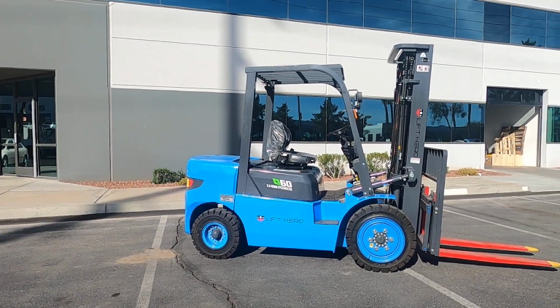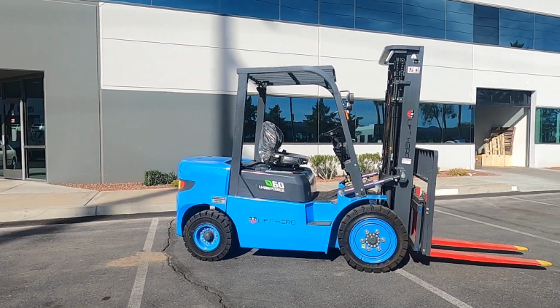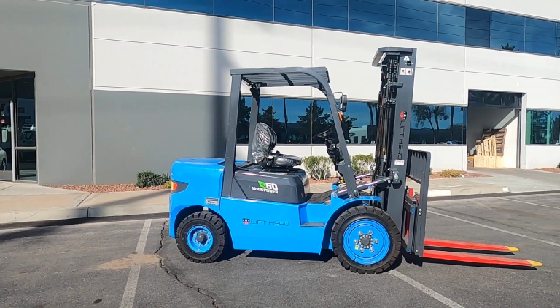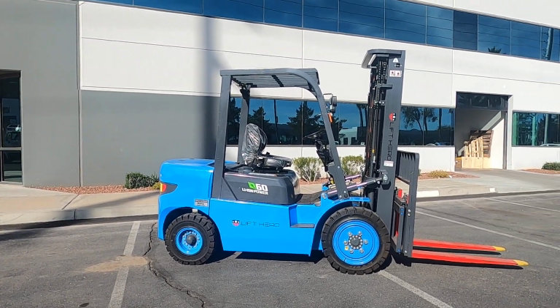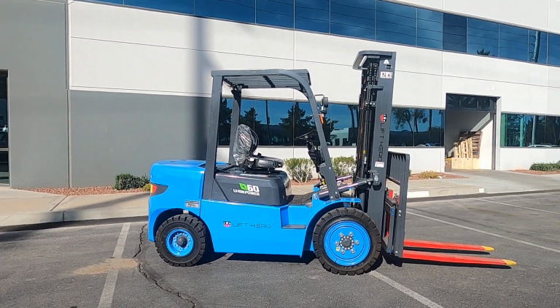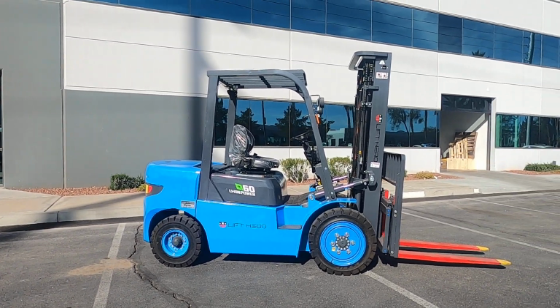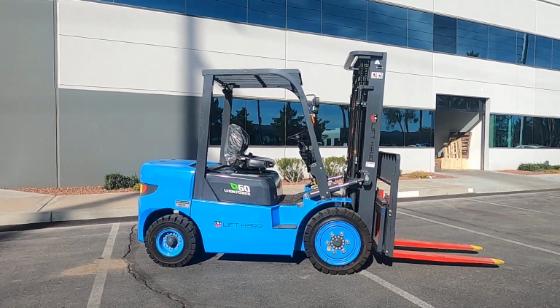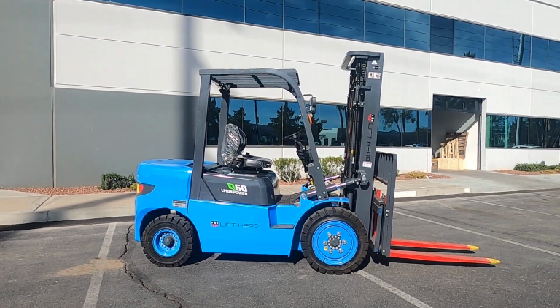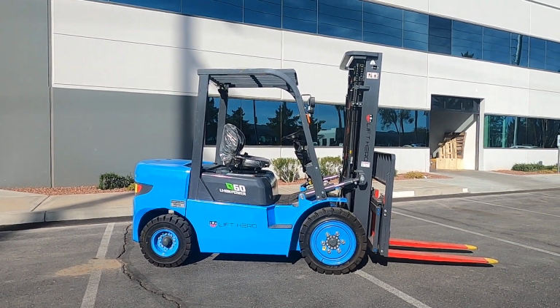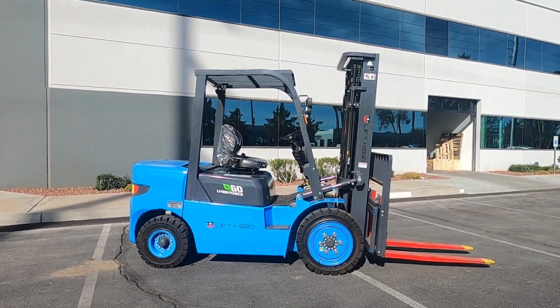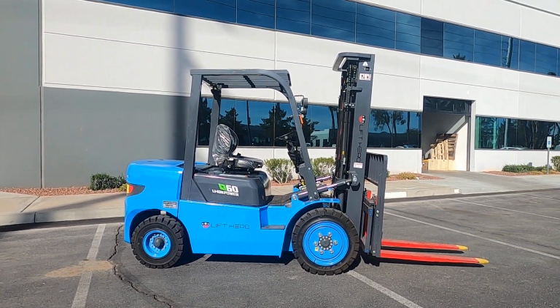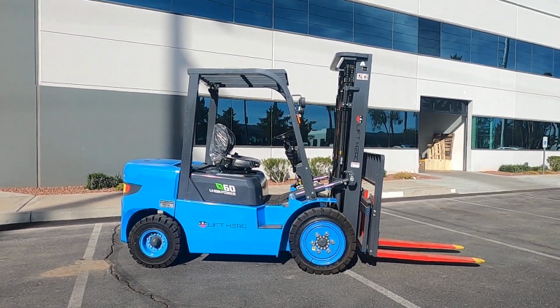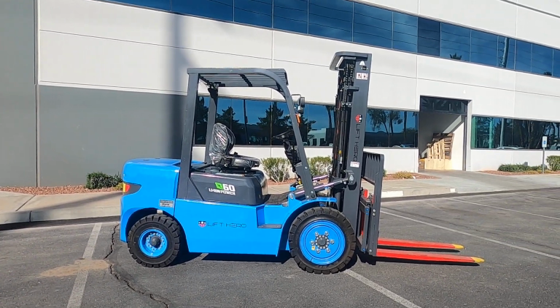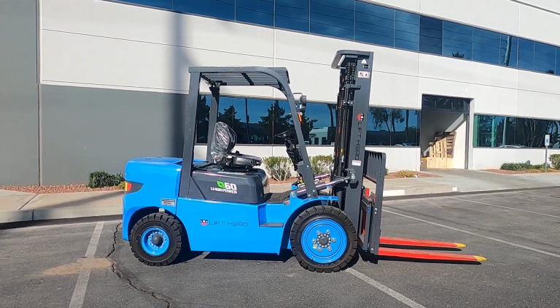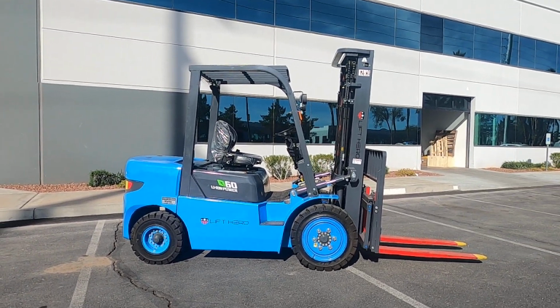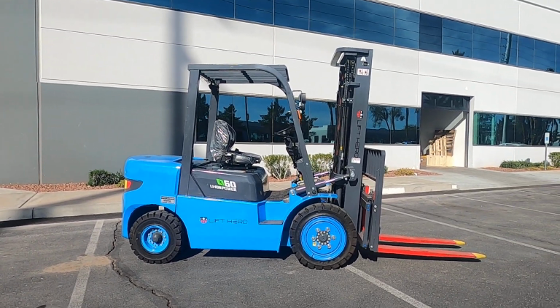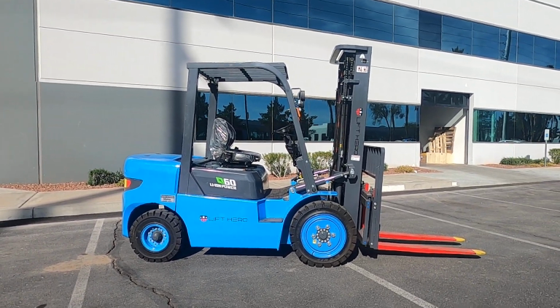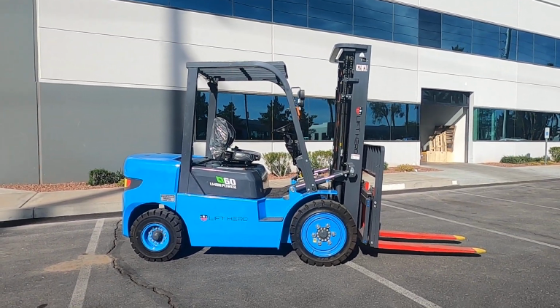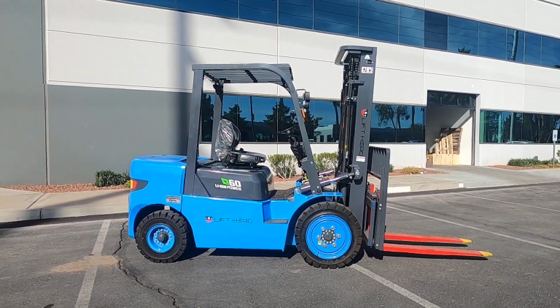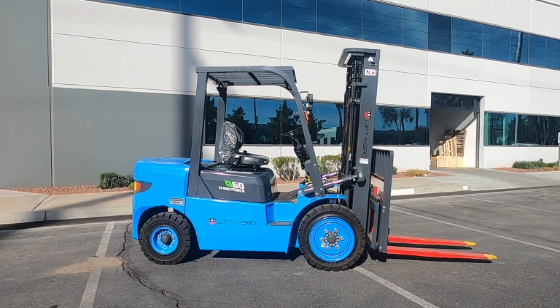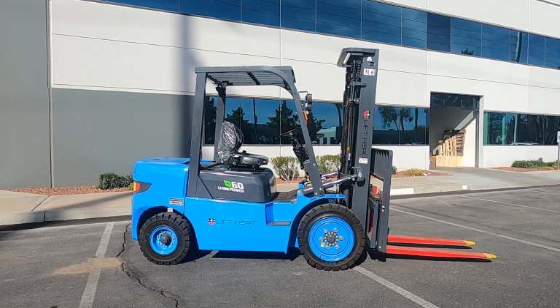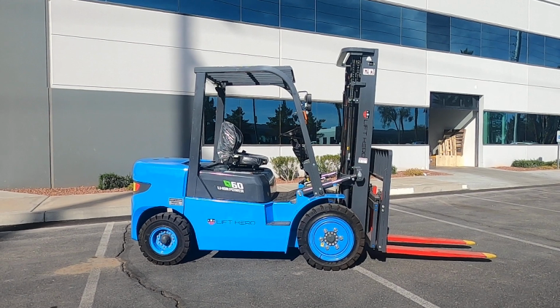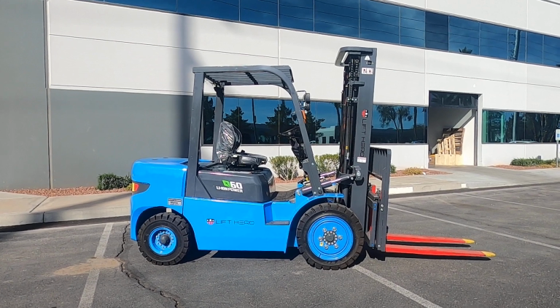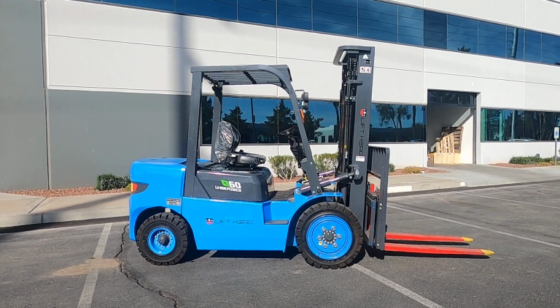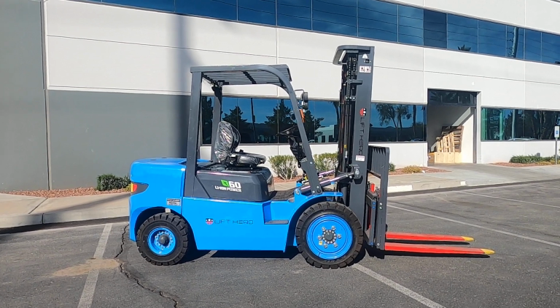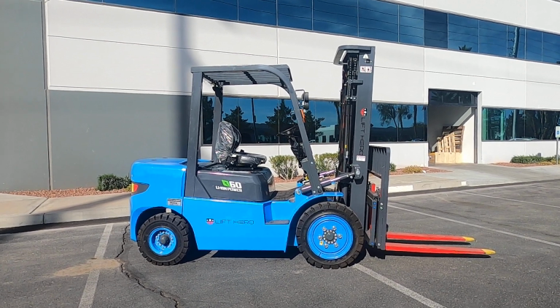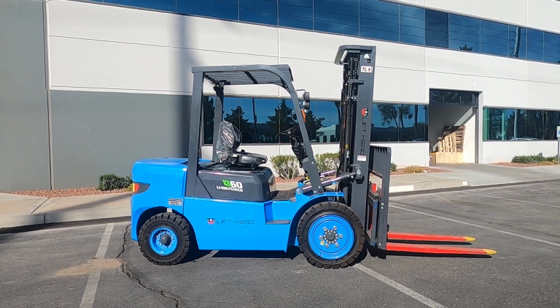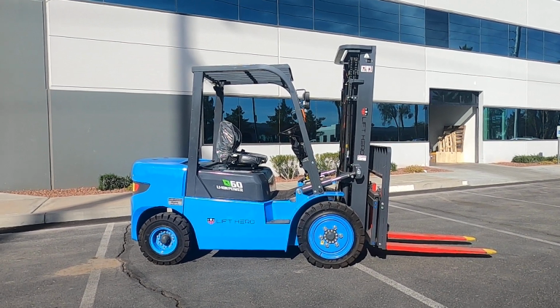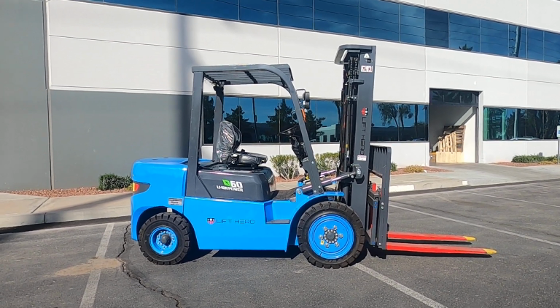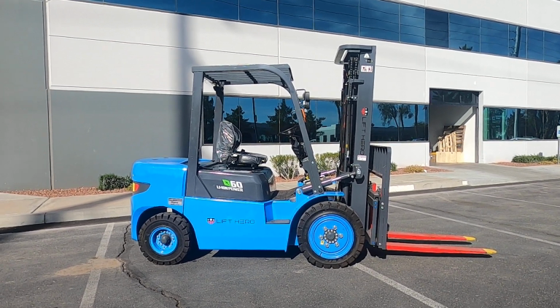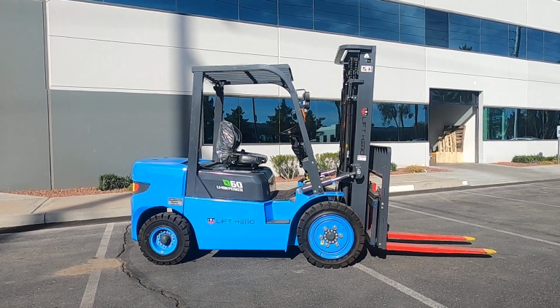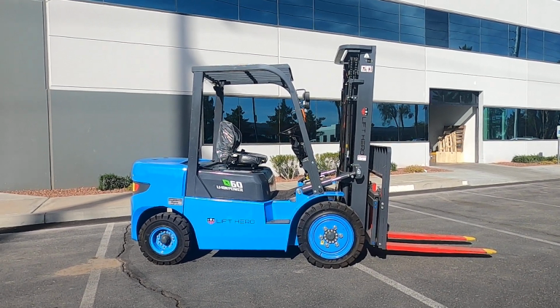I'm going to start up the forklift, run it through its paces, and we'll go ahead and get this shipped up to you guys.